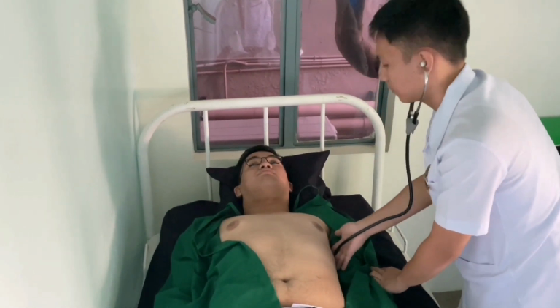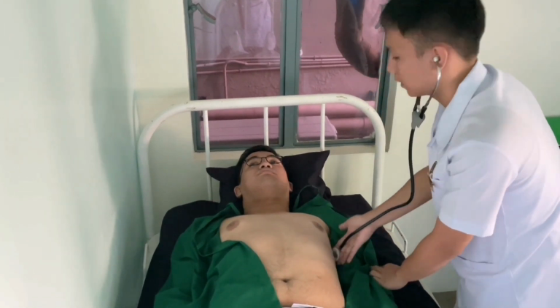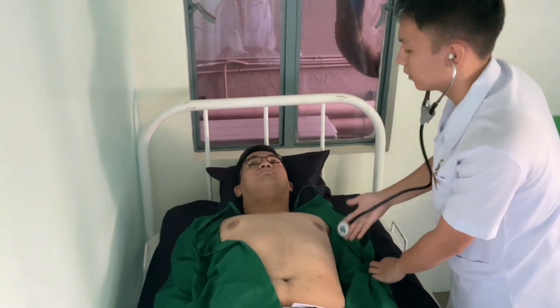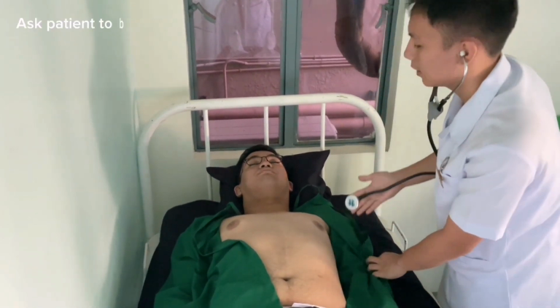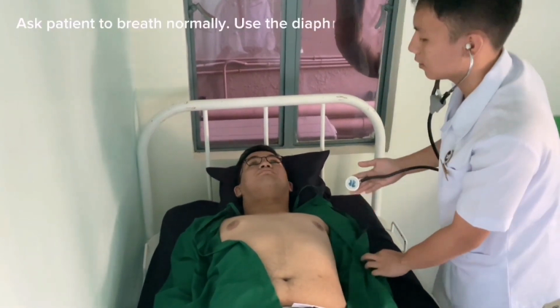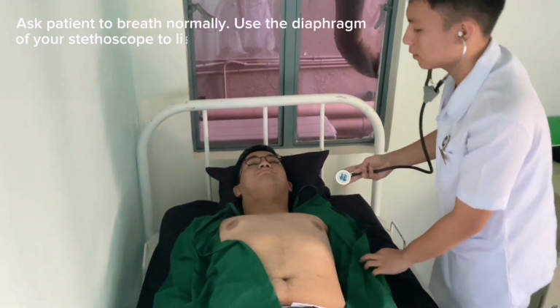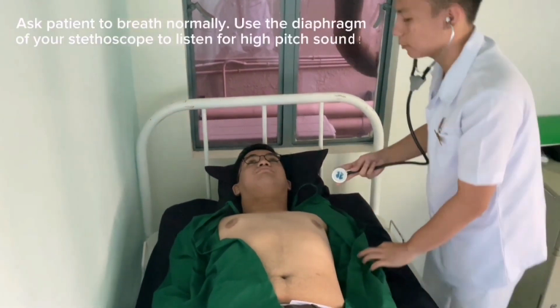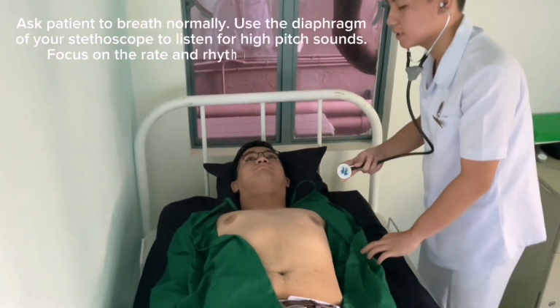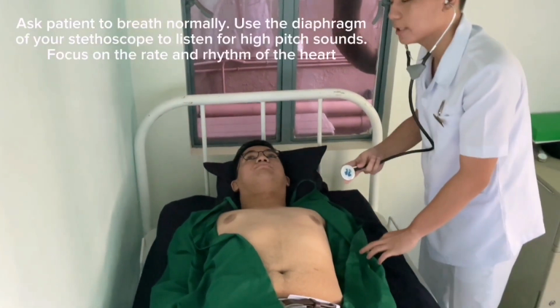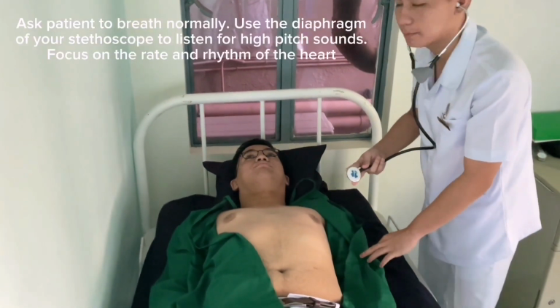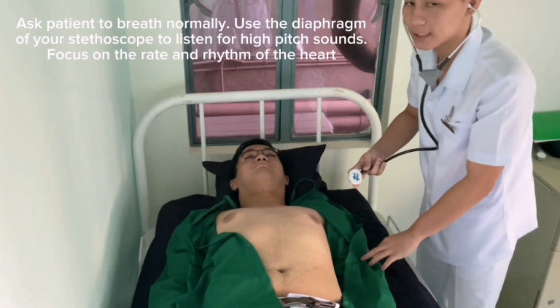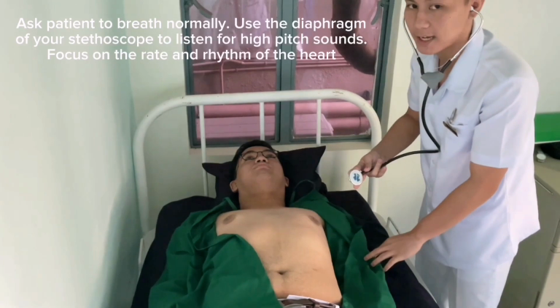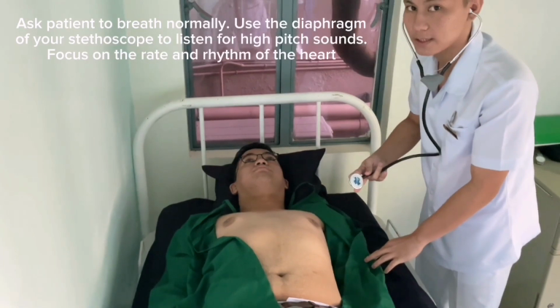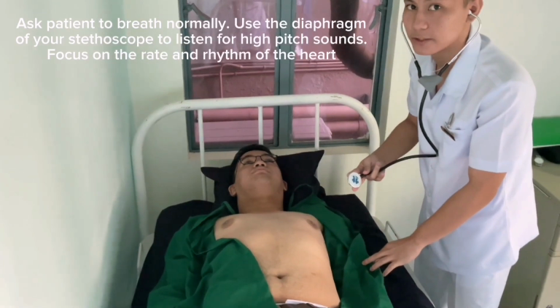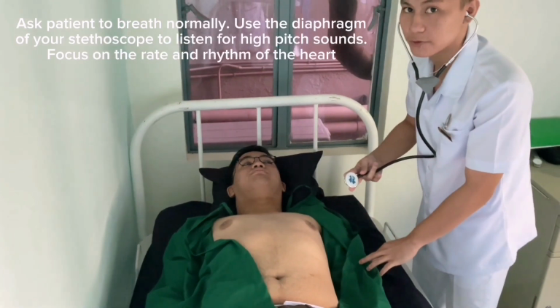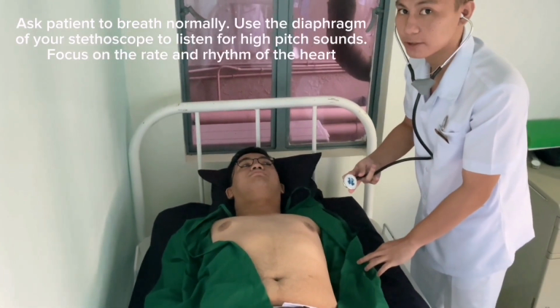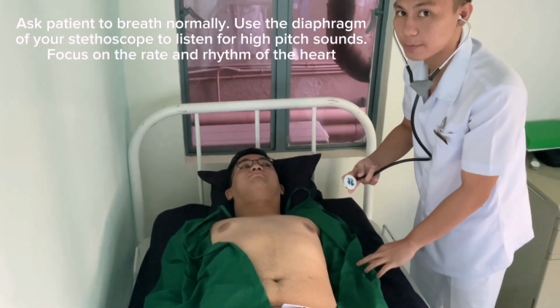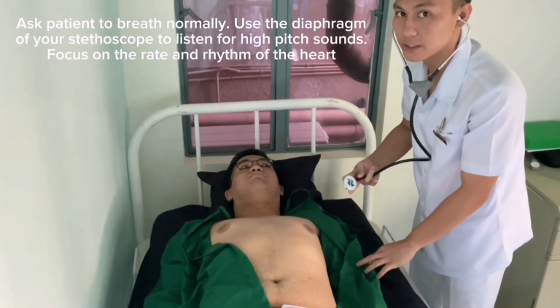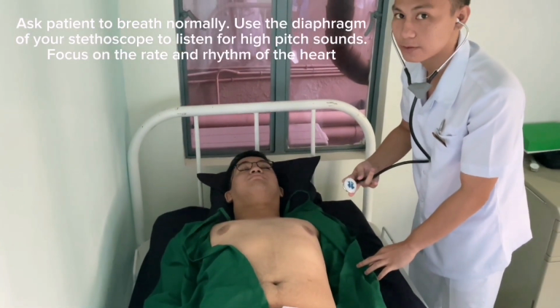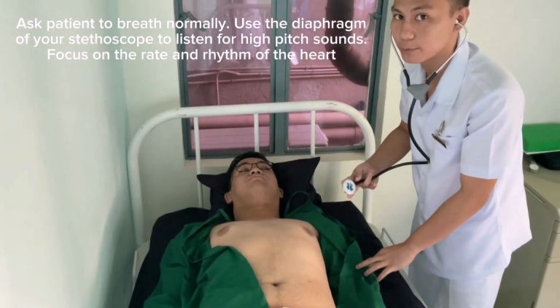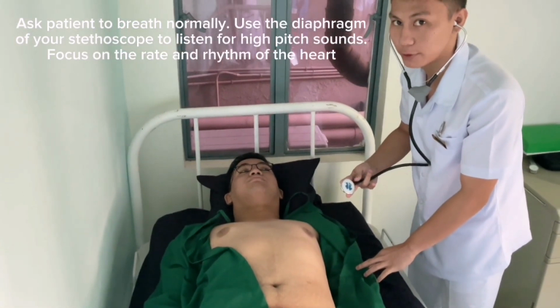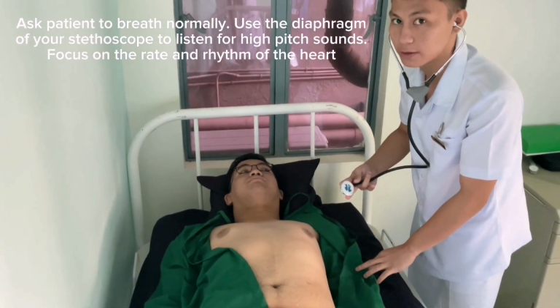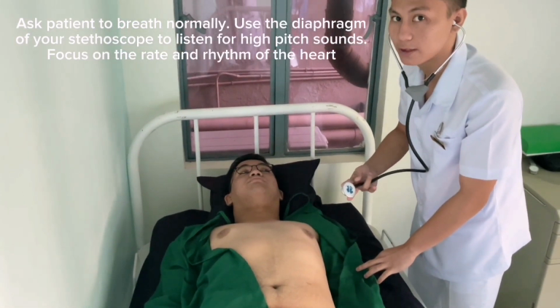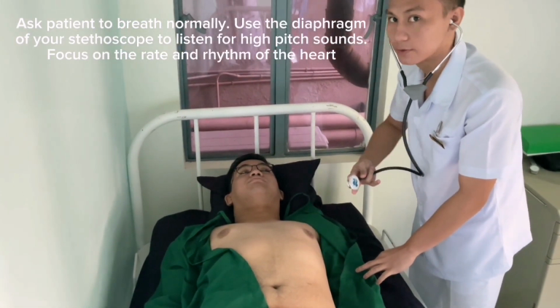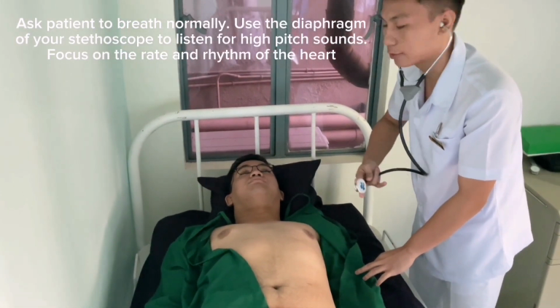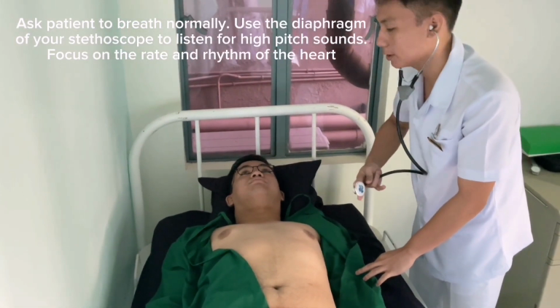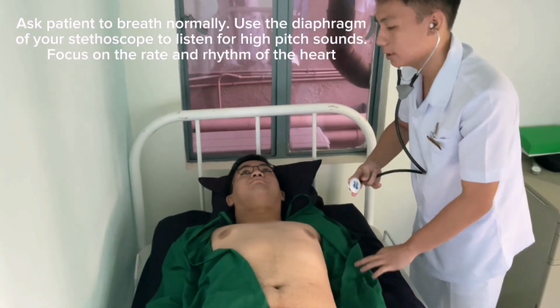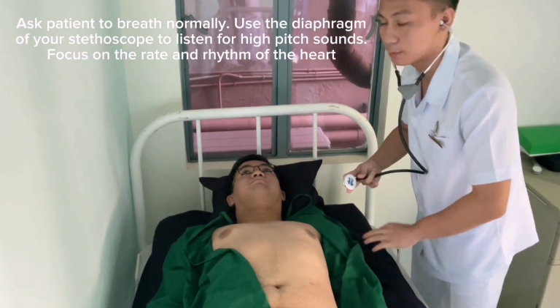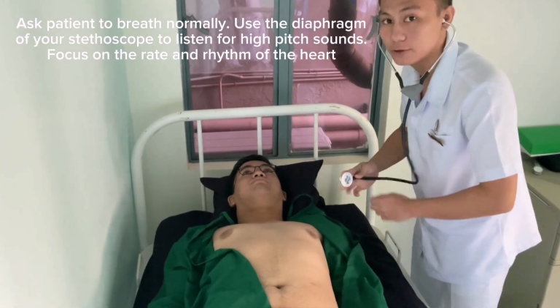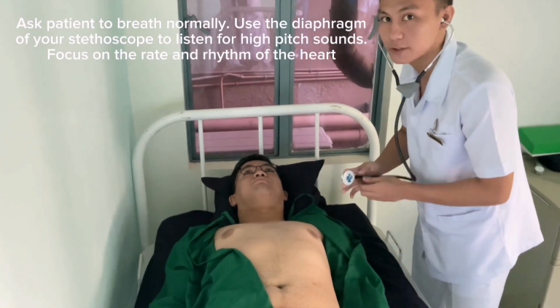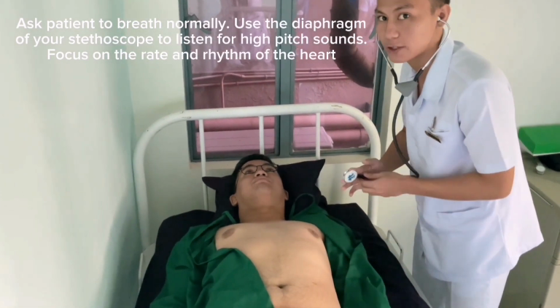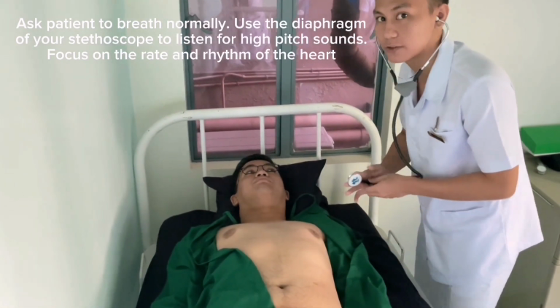Then auscultate once again, instructing the patient to breathe normally.